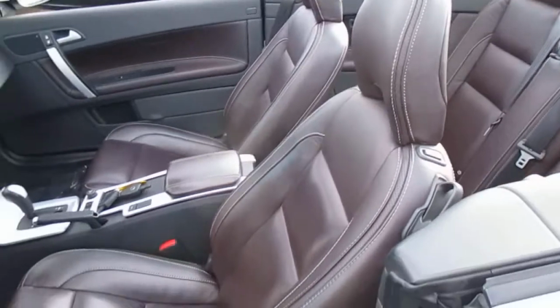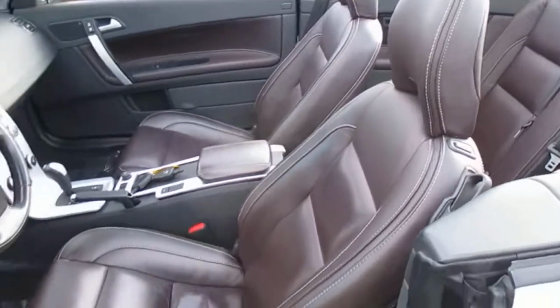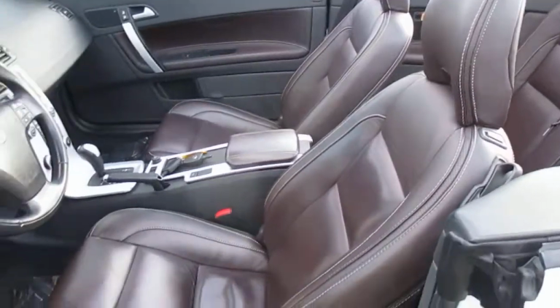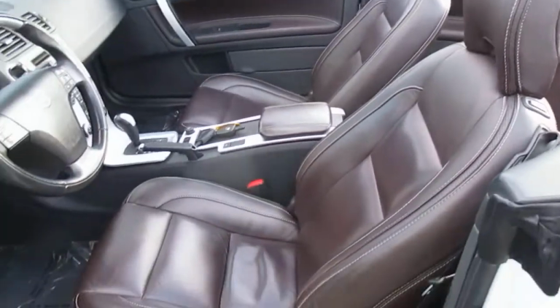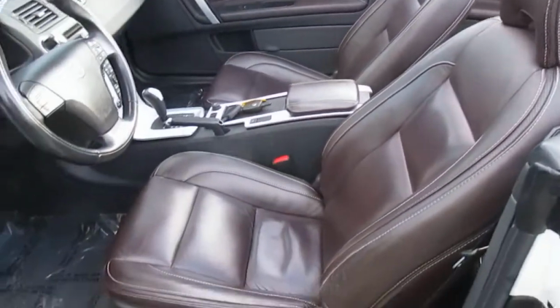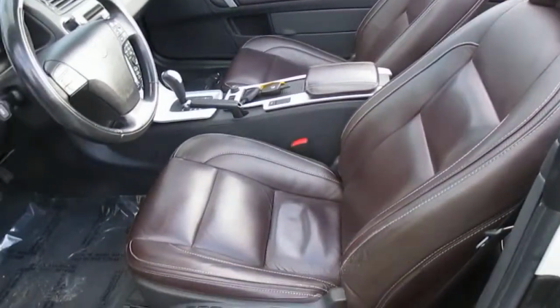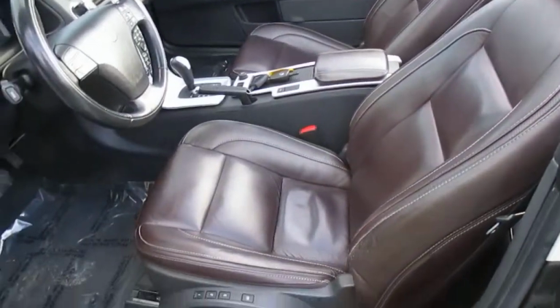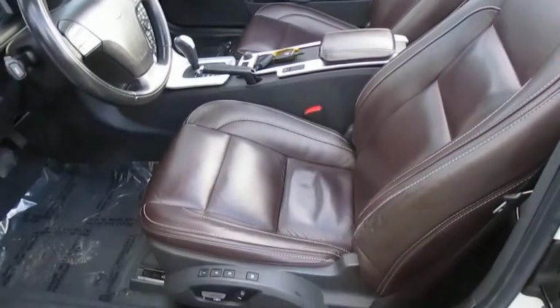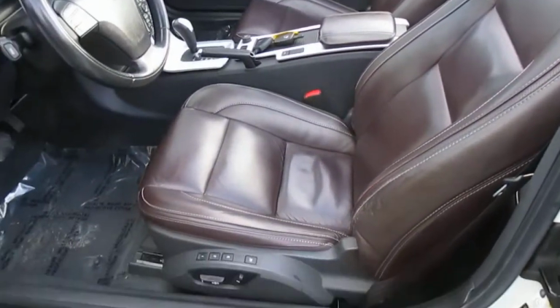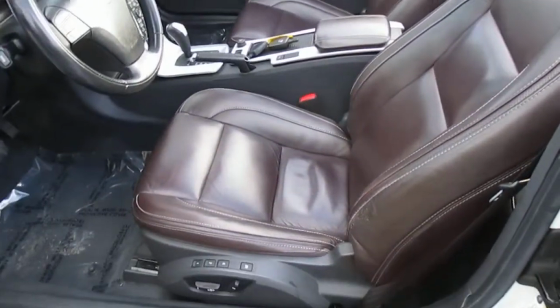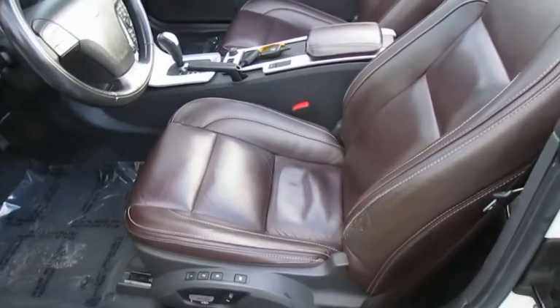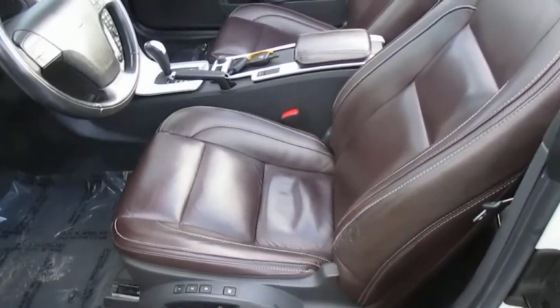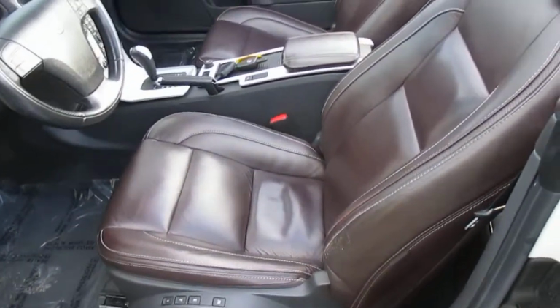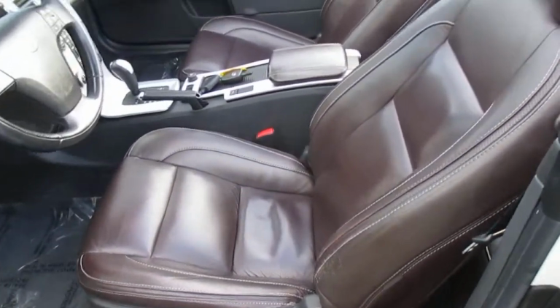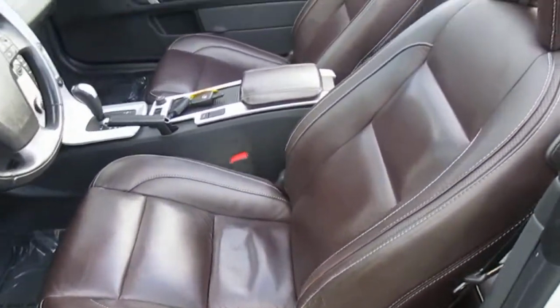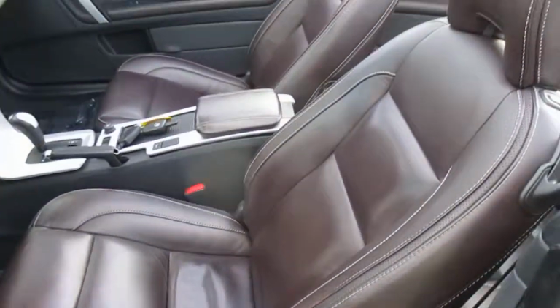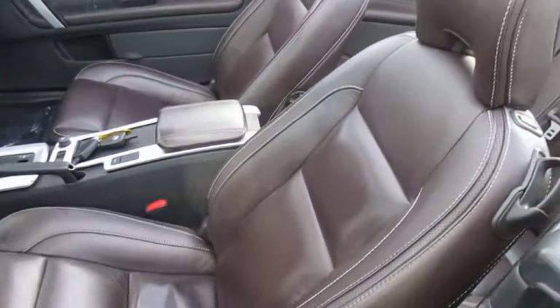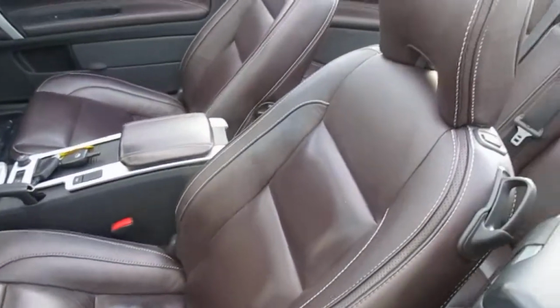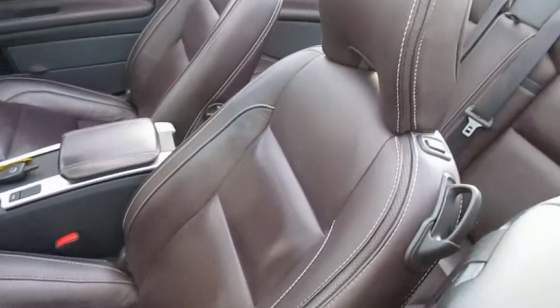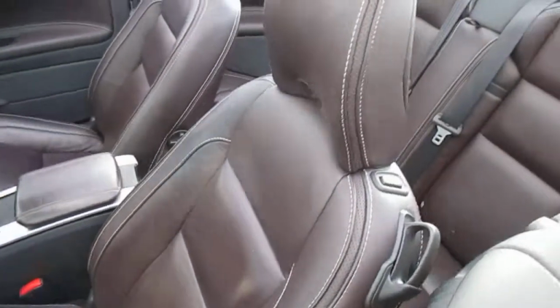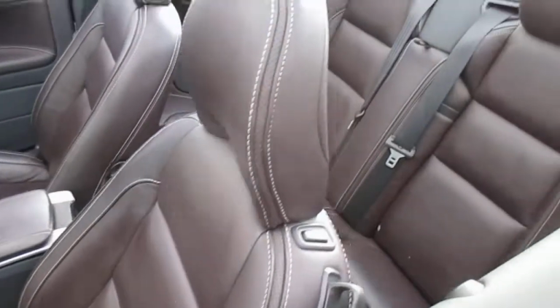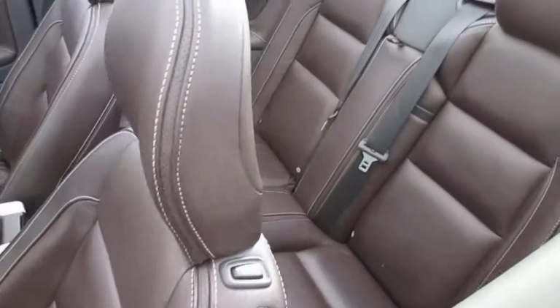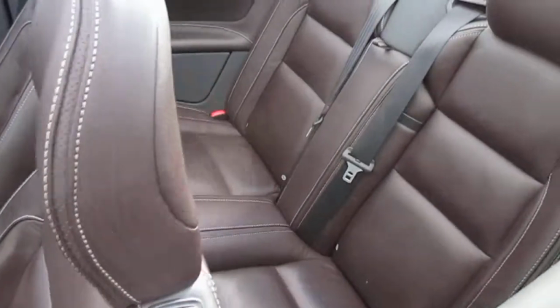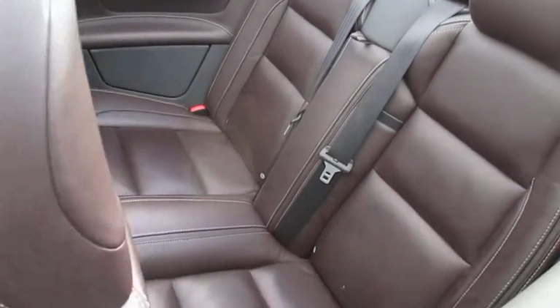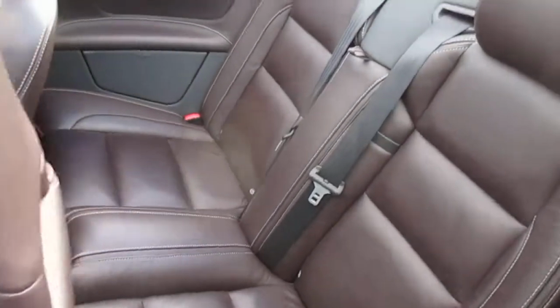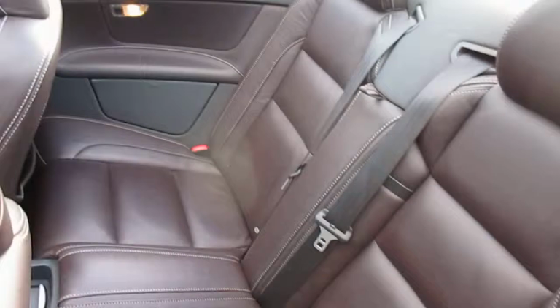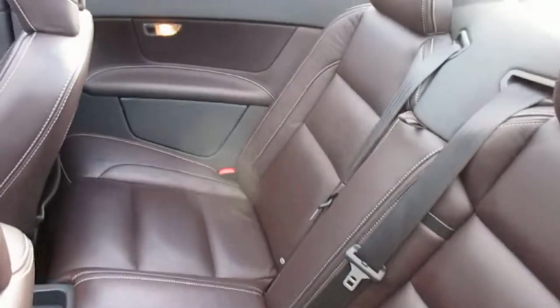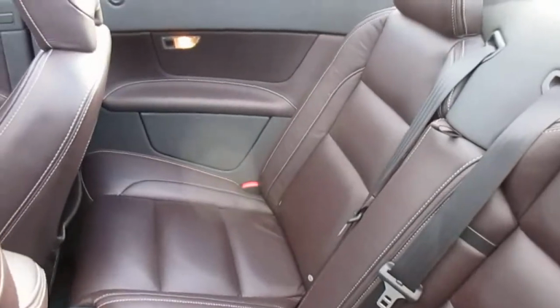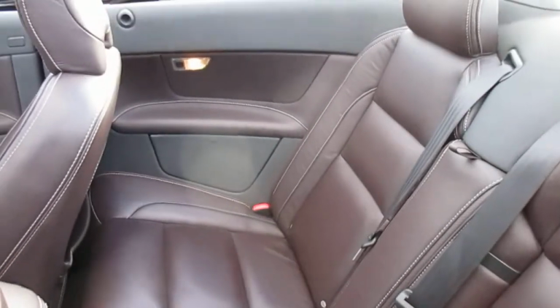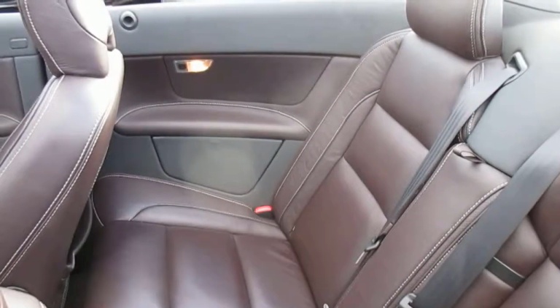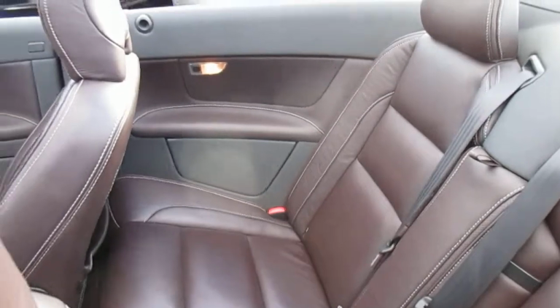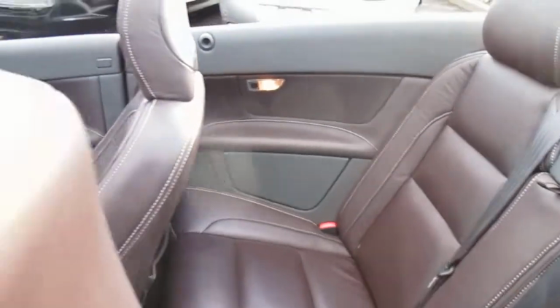The two-tone interior gives it a nice look also. It's got the brown leather seats and inserts in the door panels.